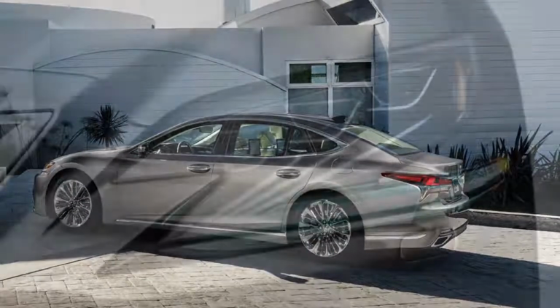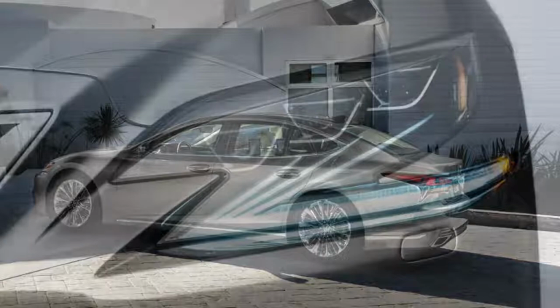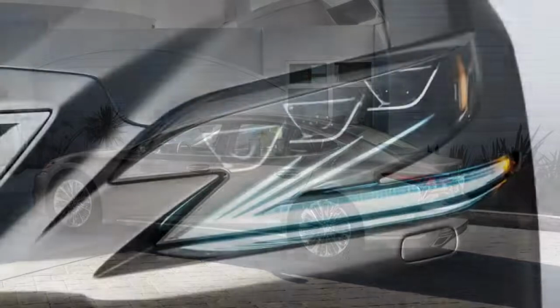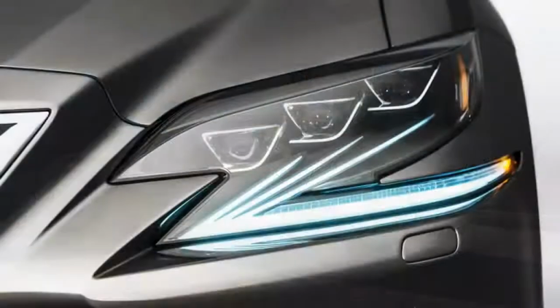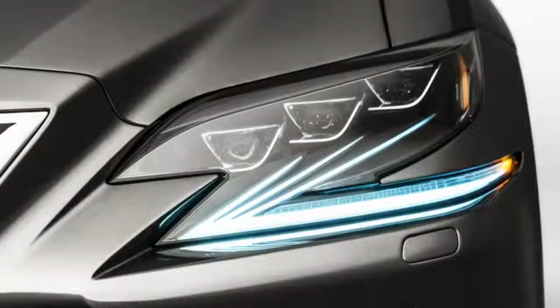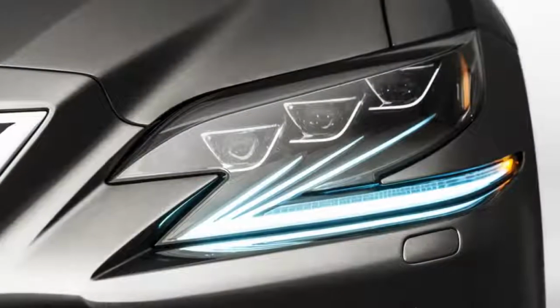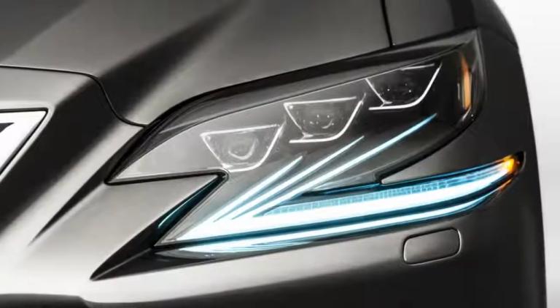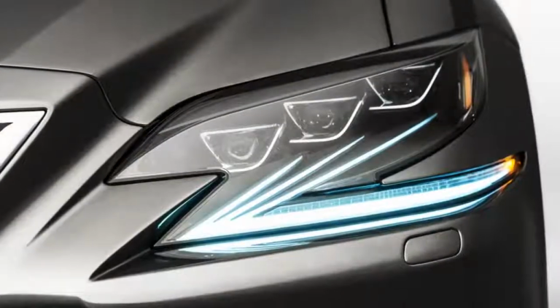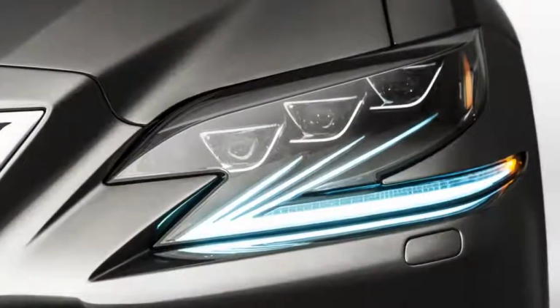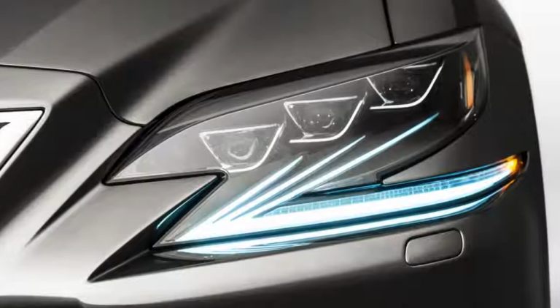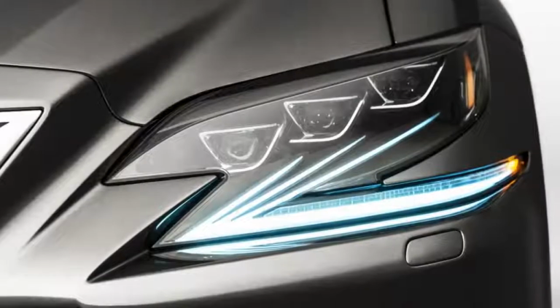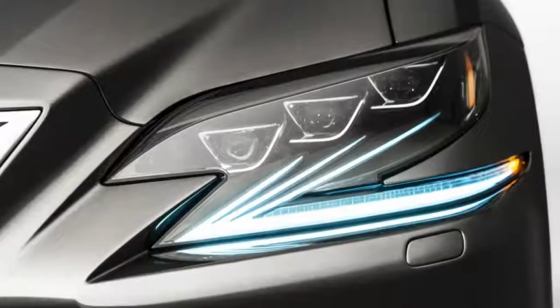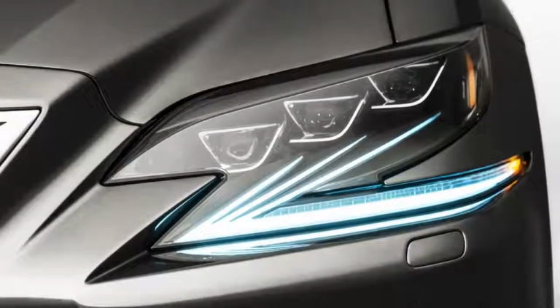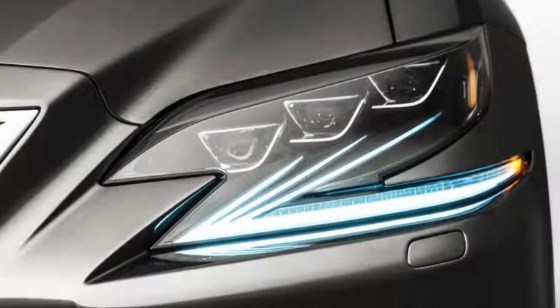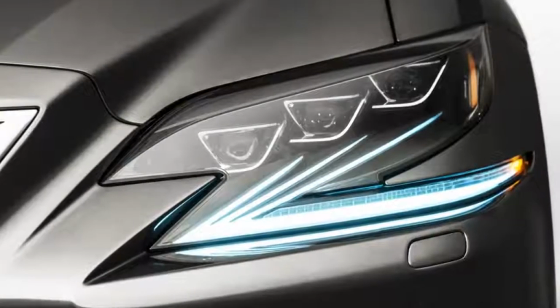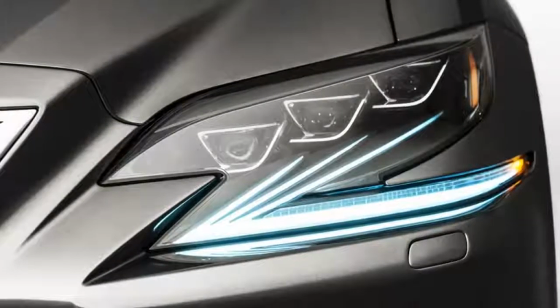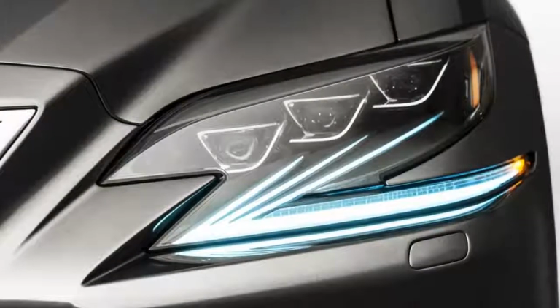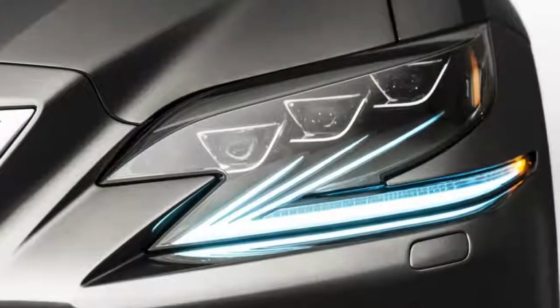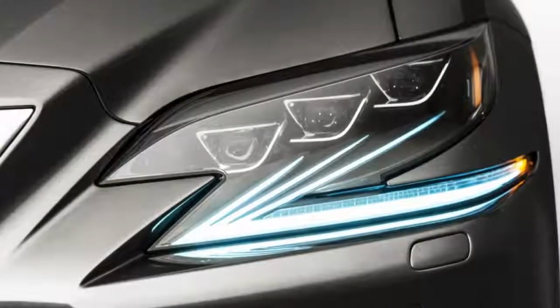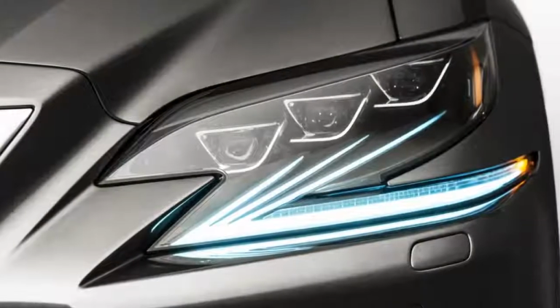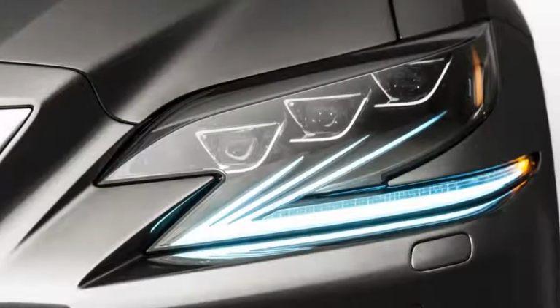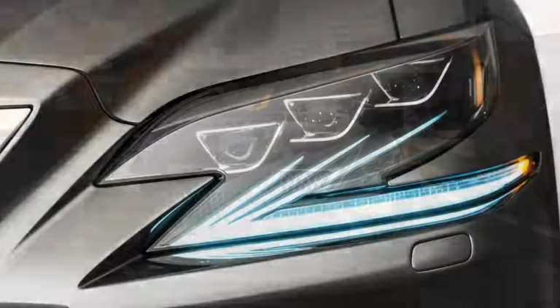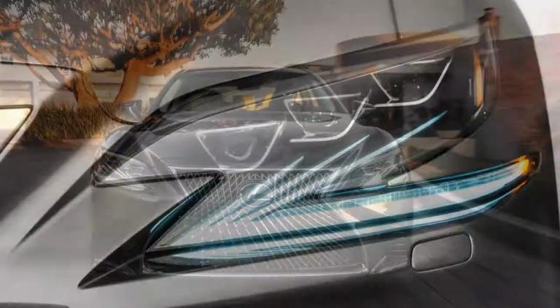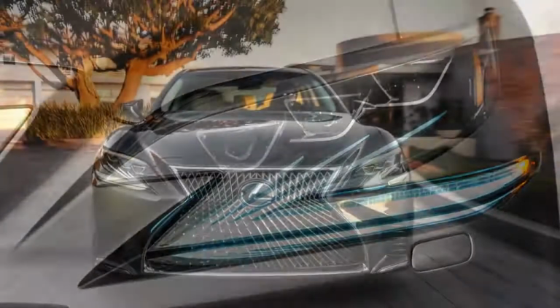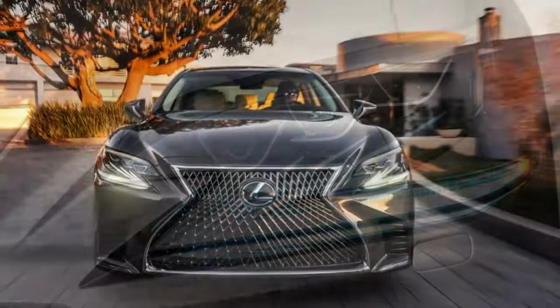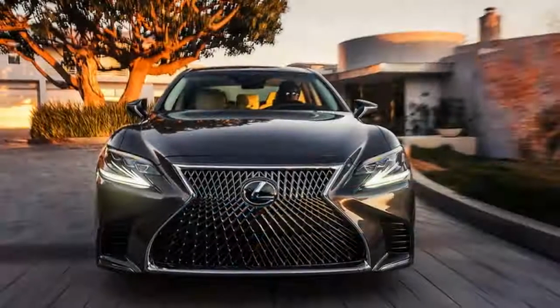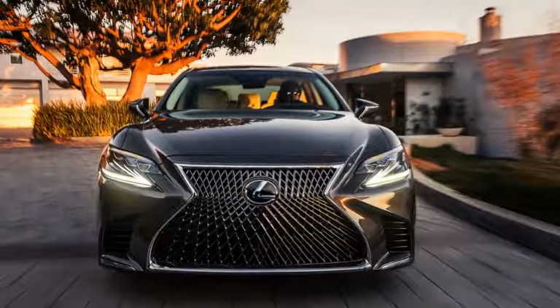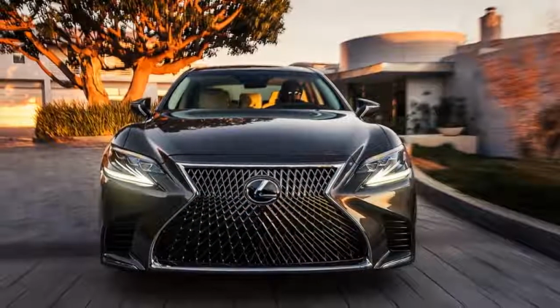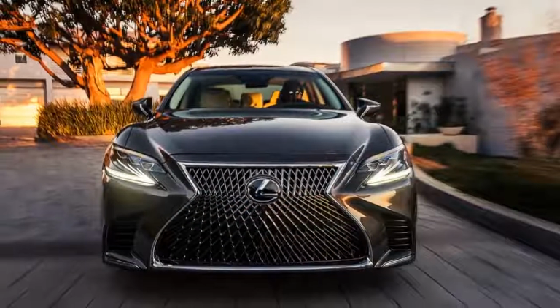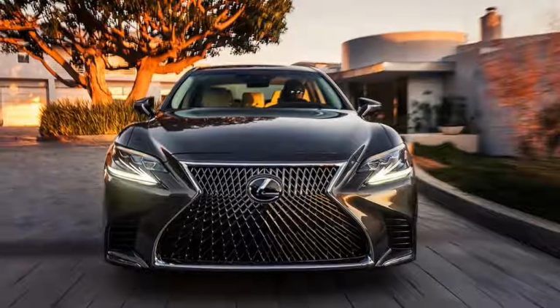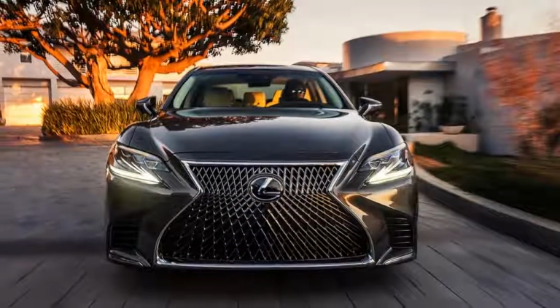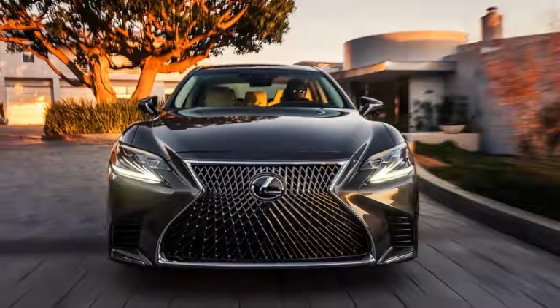The LS 500 interior has everything you want in a luxury sedan.